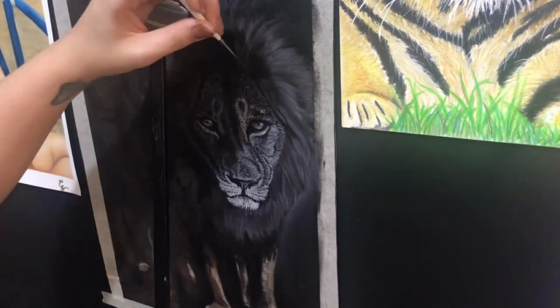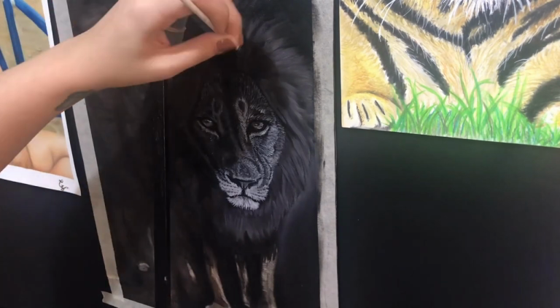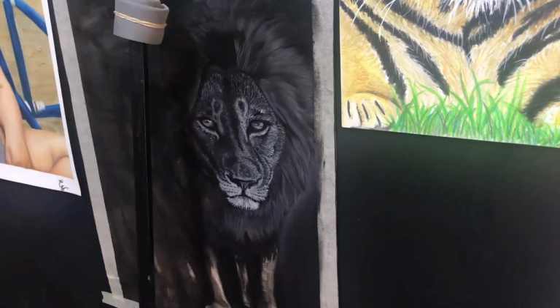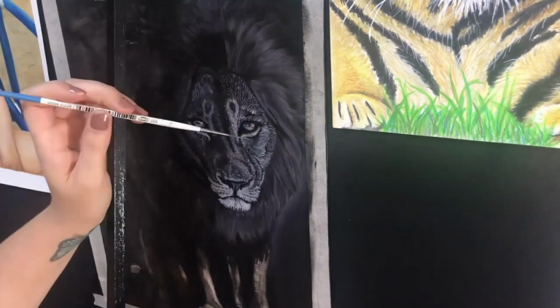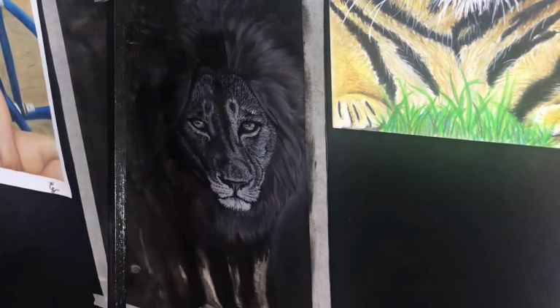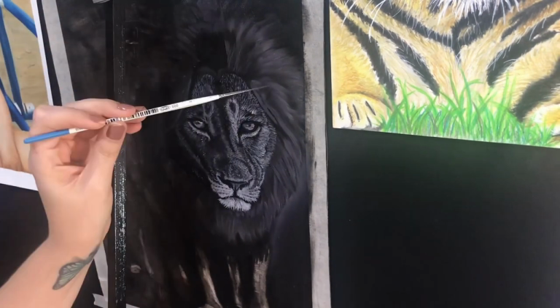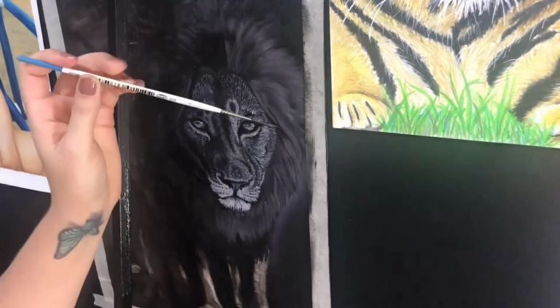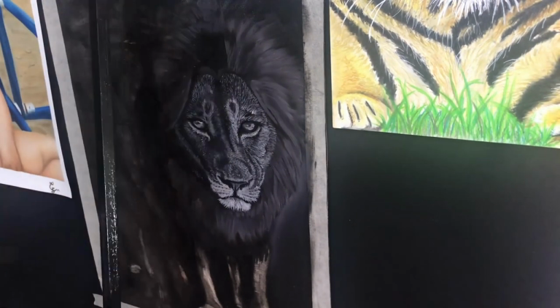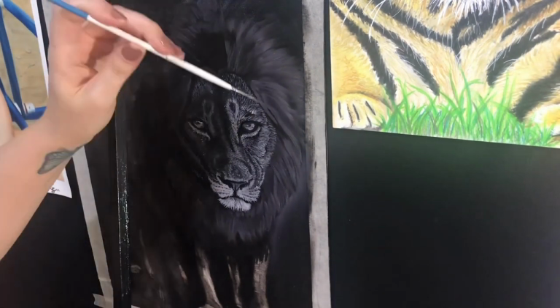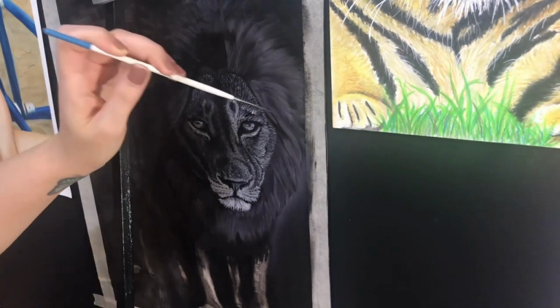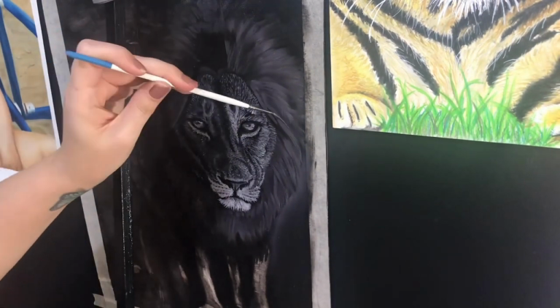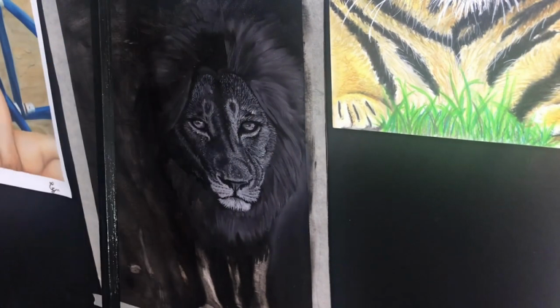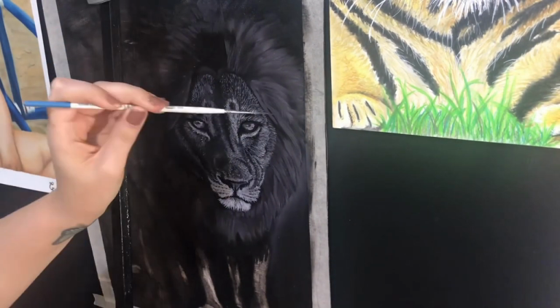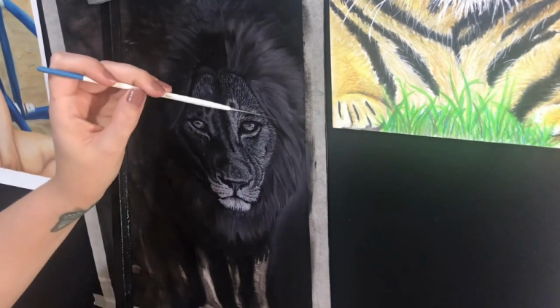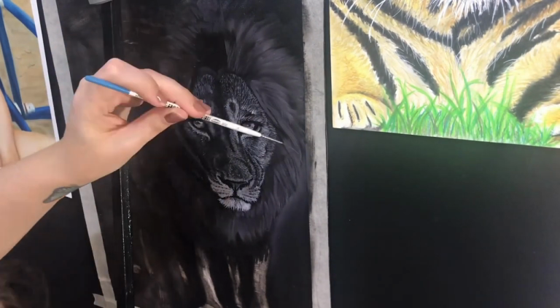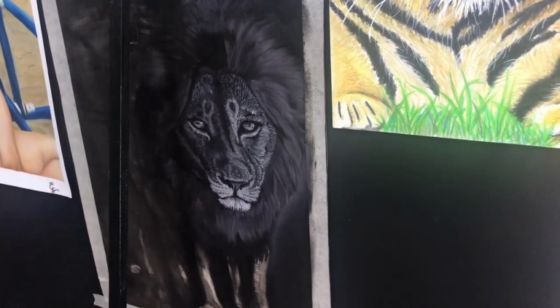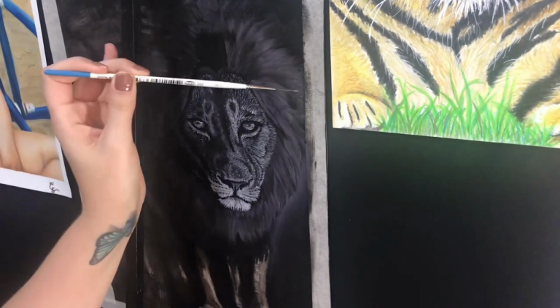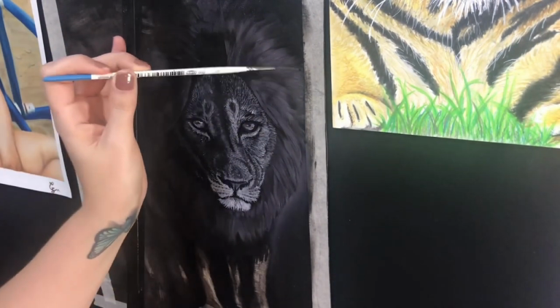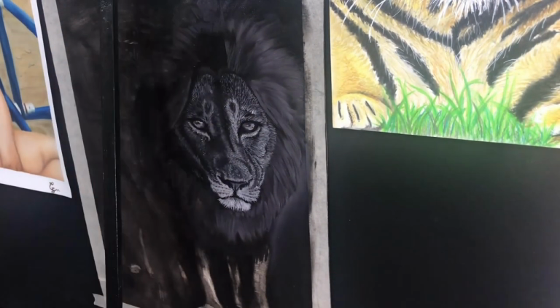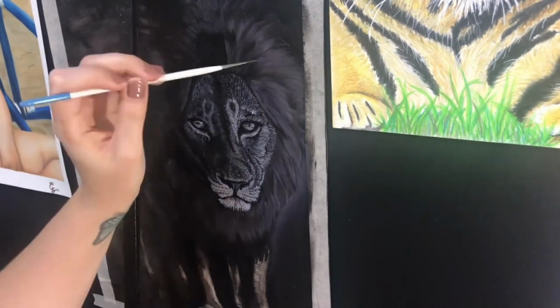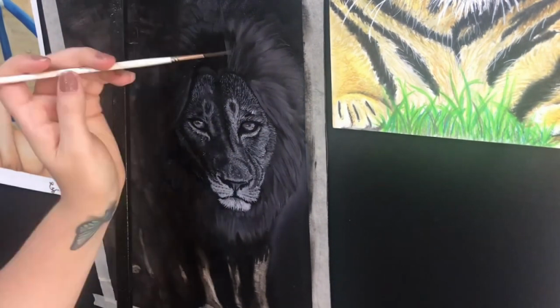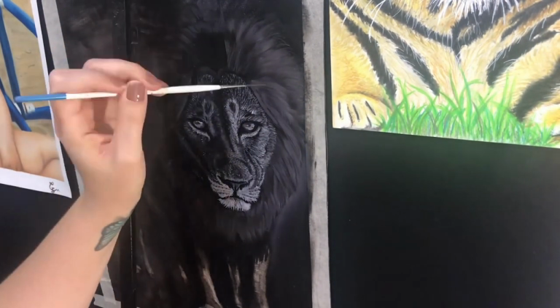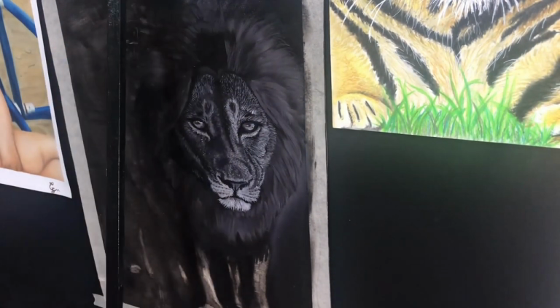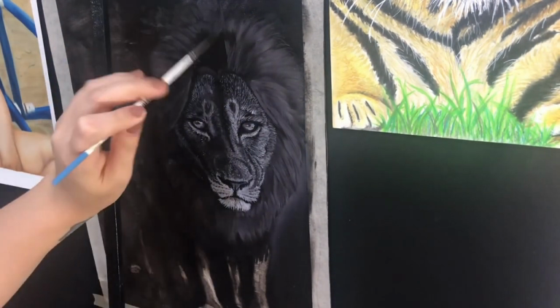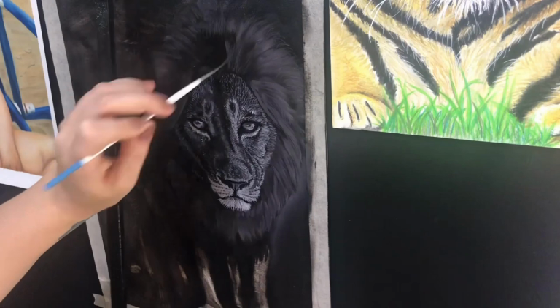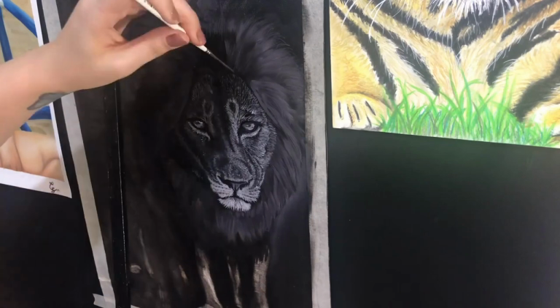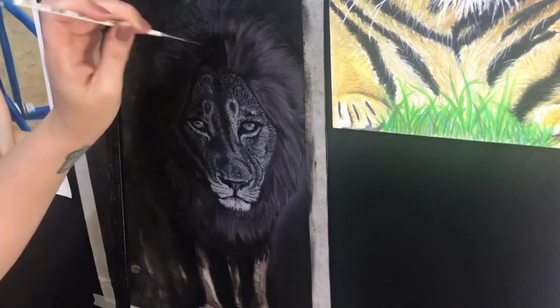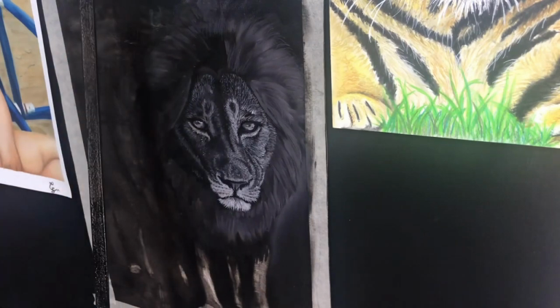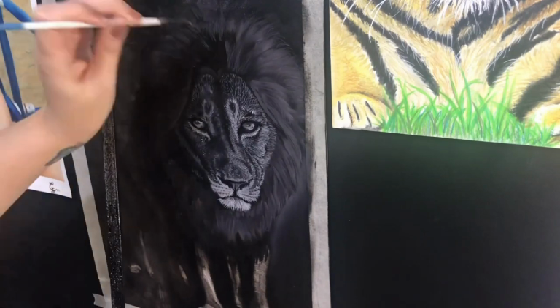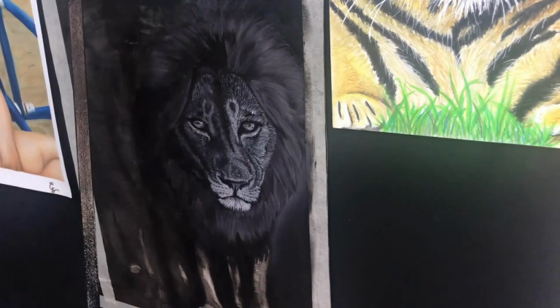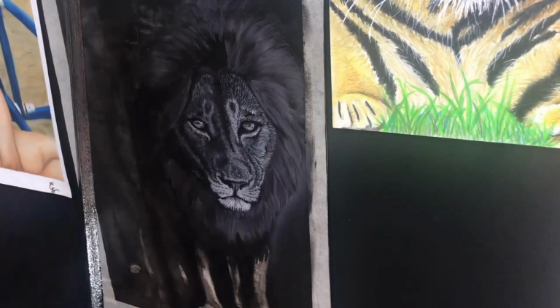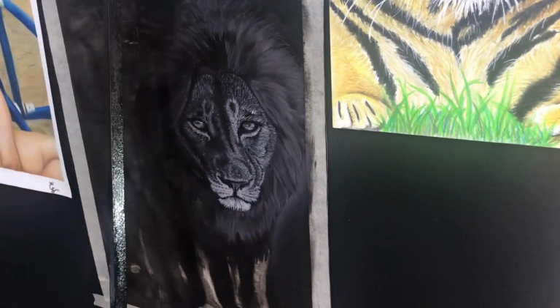Apparently, gluing the canvas directly to the wall is the best solution to eliminate the glare.